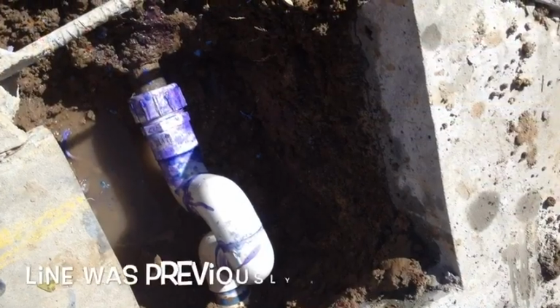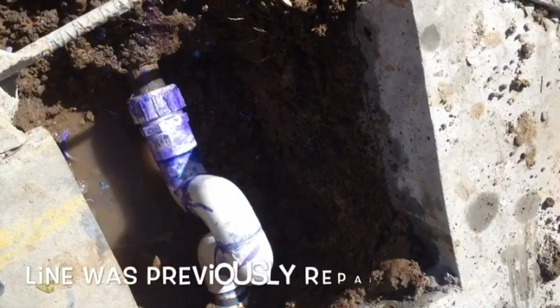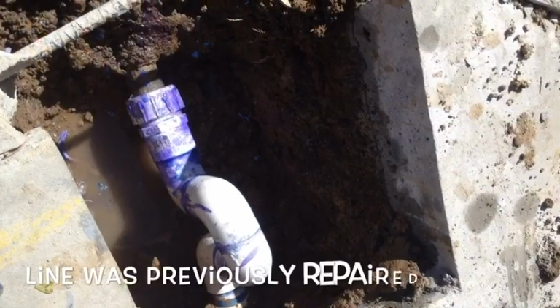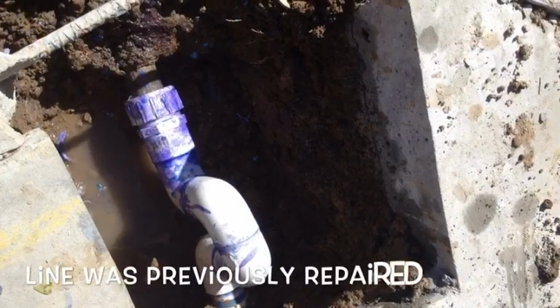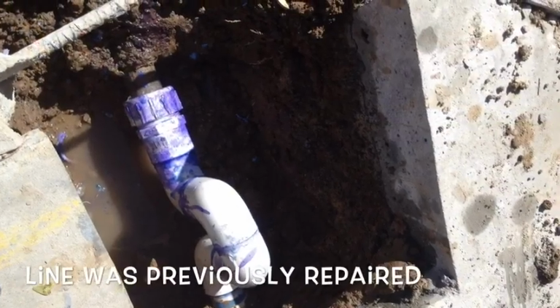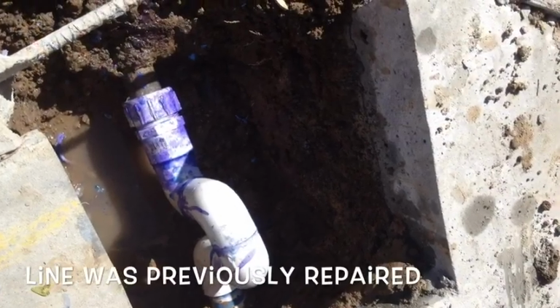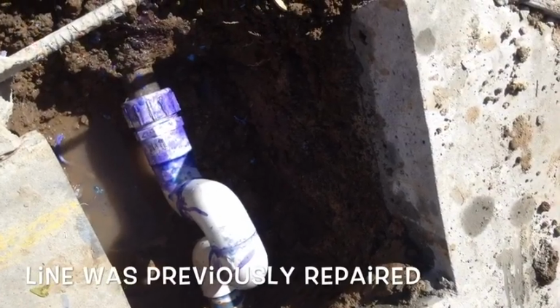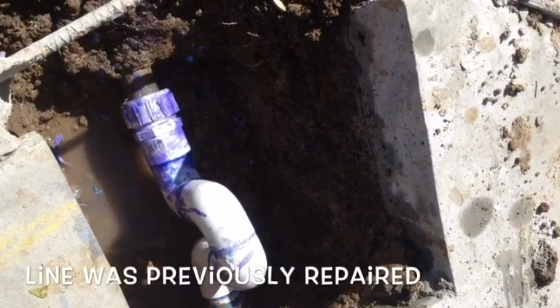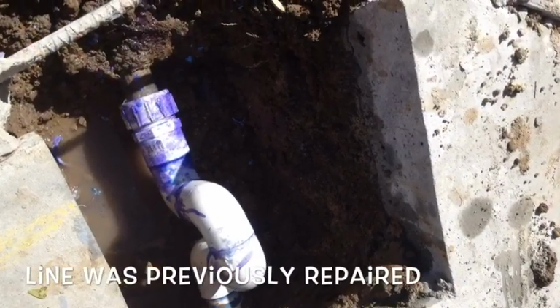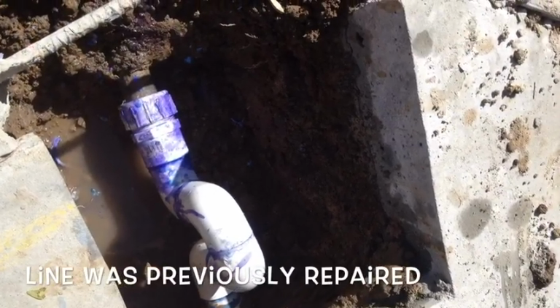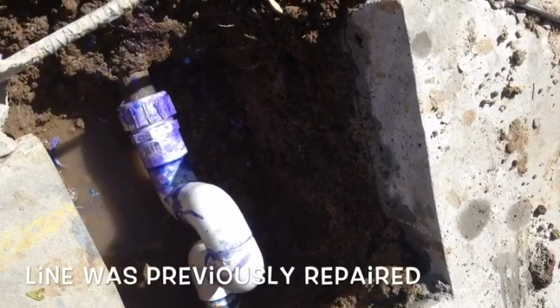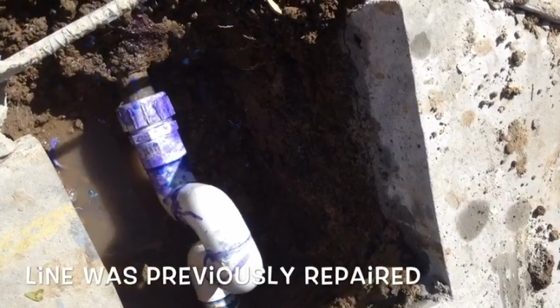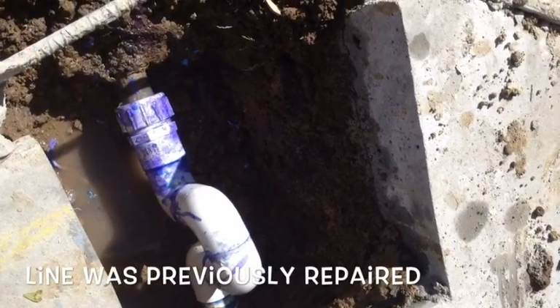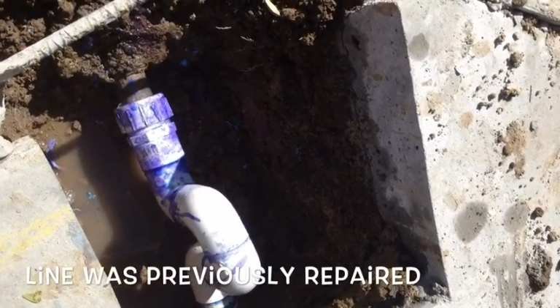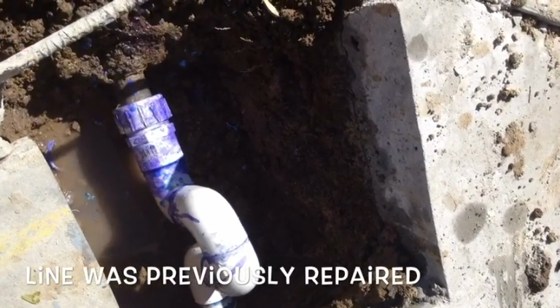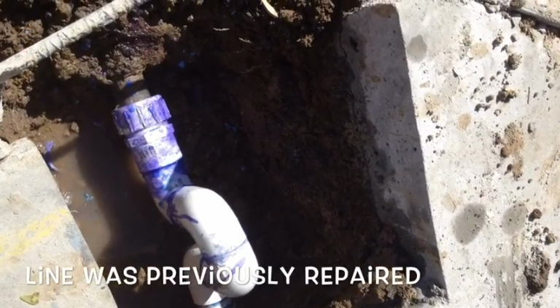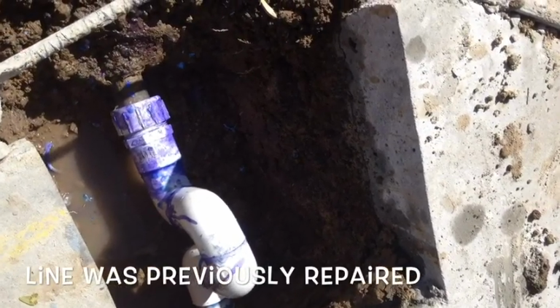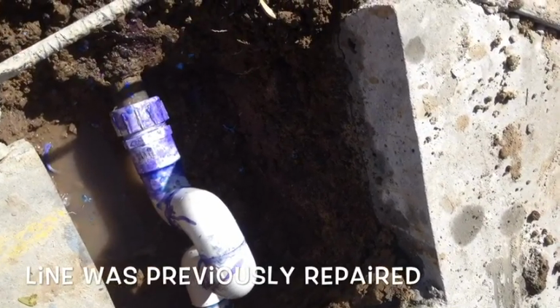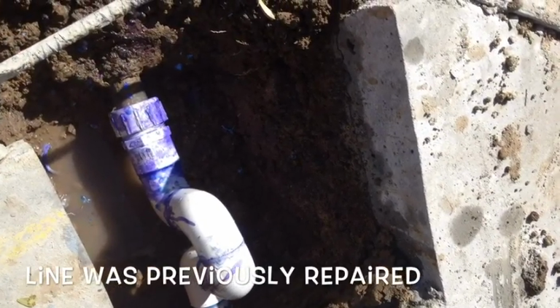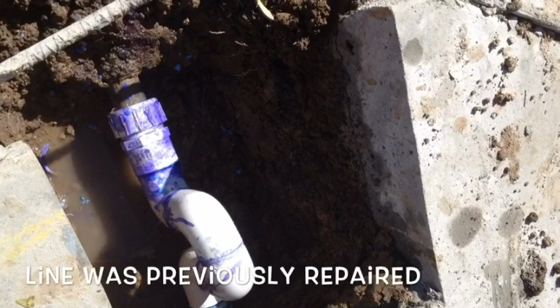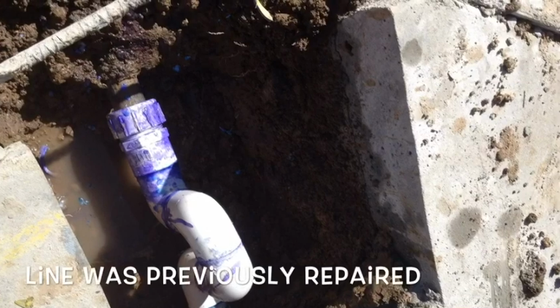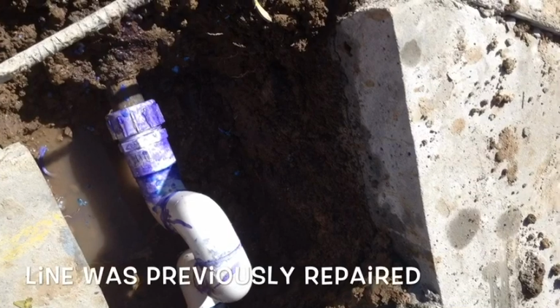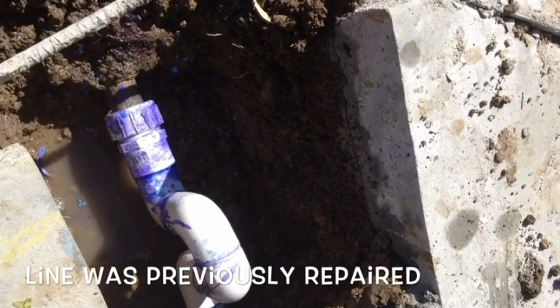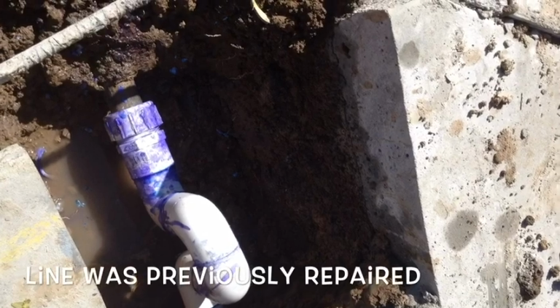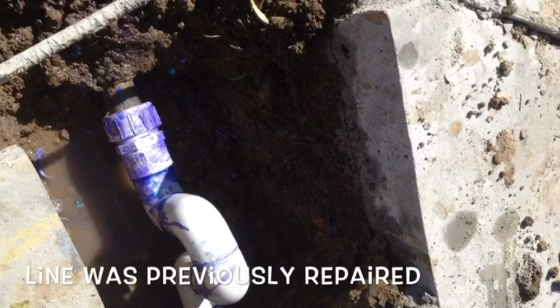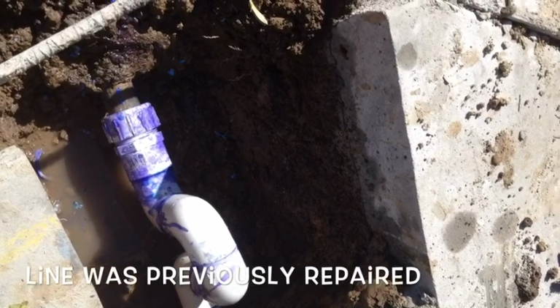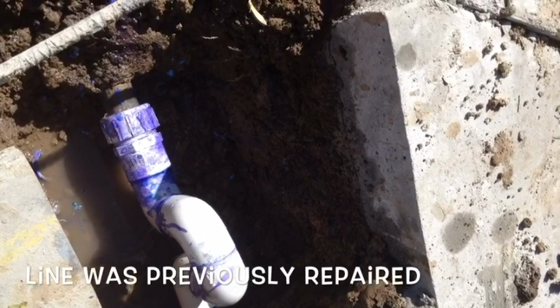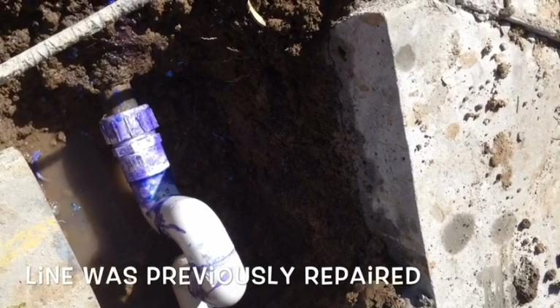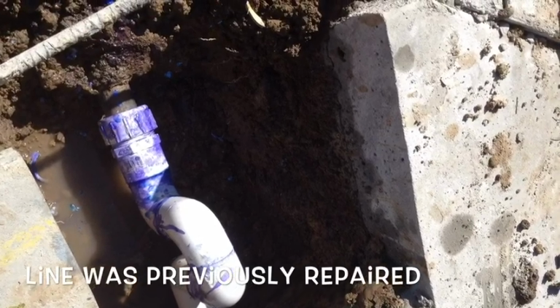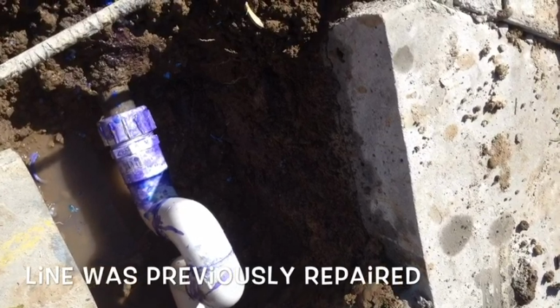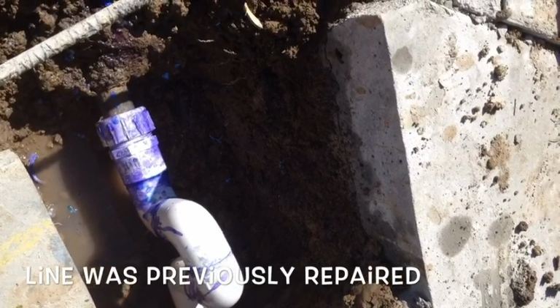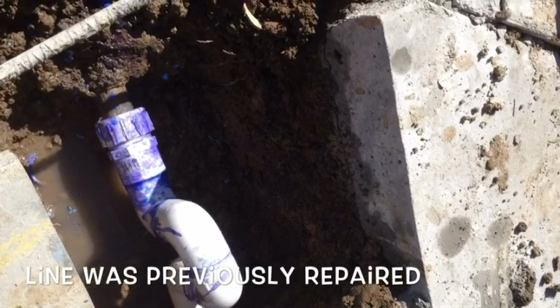After cutting the deck, we found a previously repaired line, and this is exactly where it was leaking, and now we'll know how to go about fixing it.